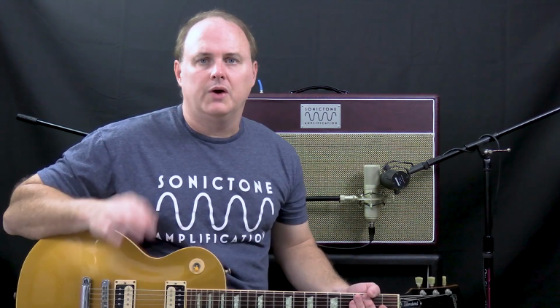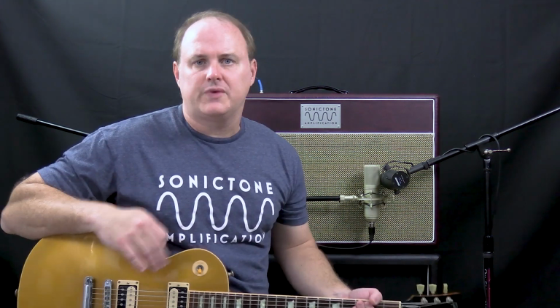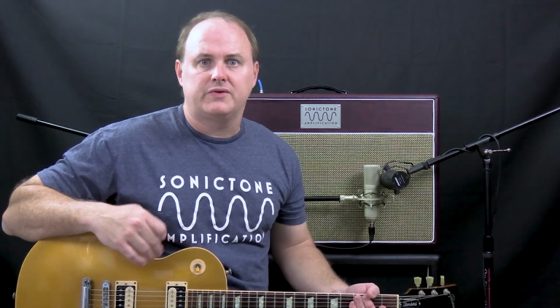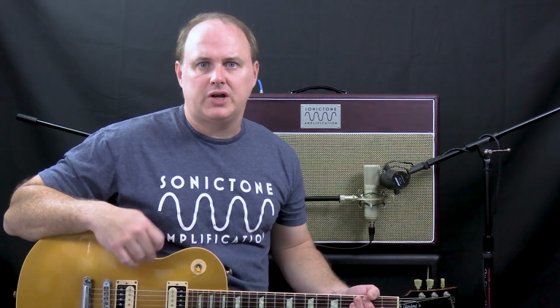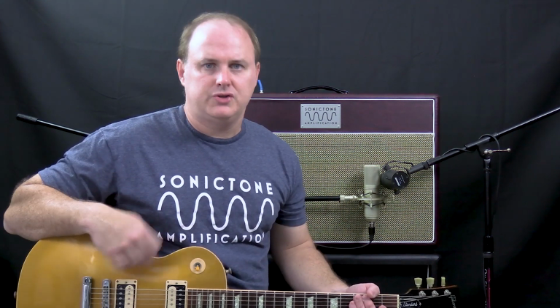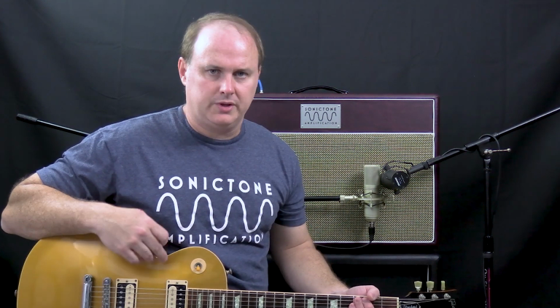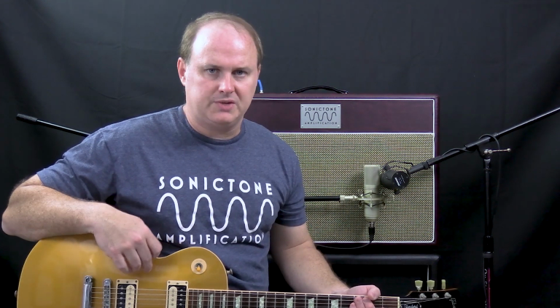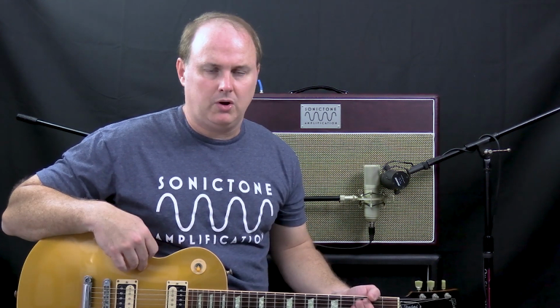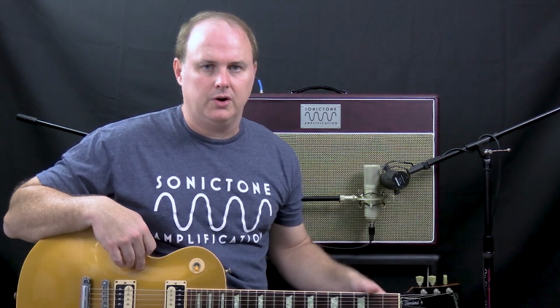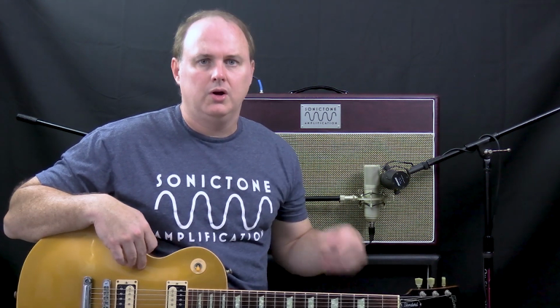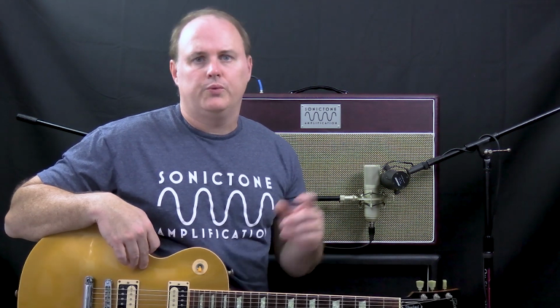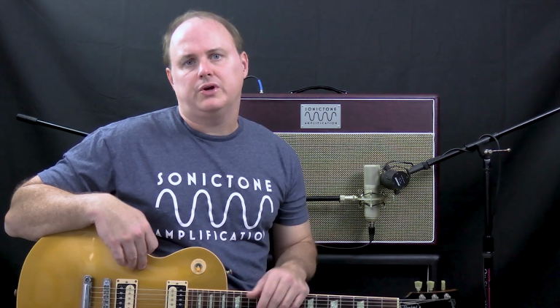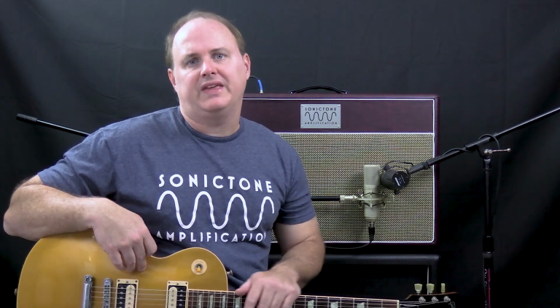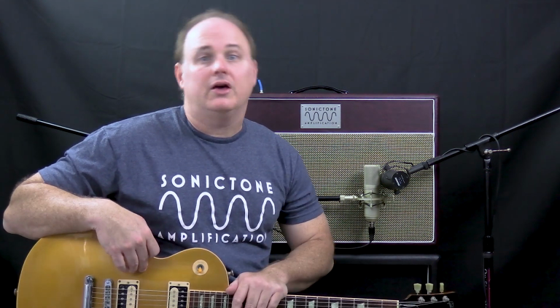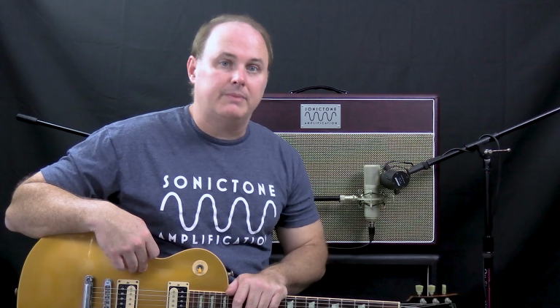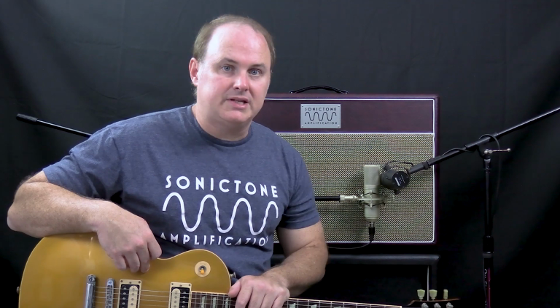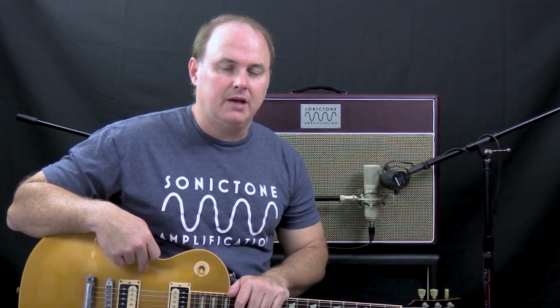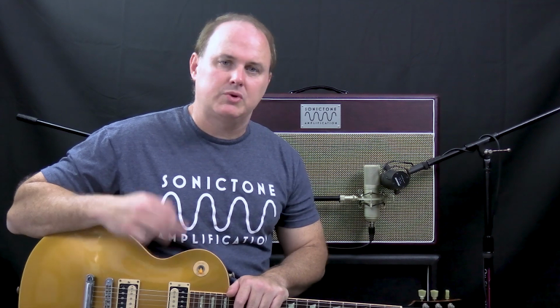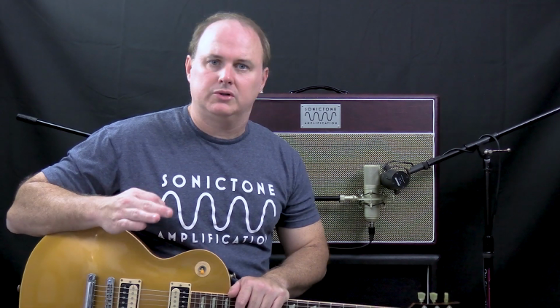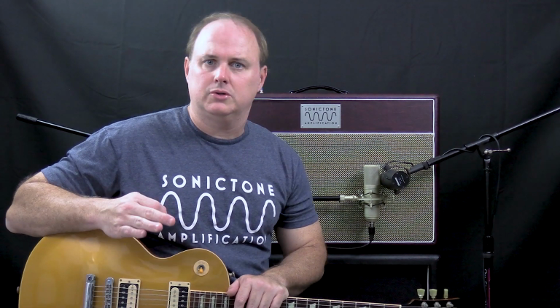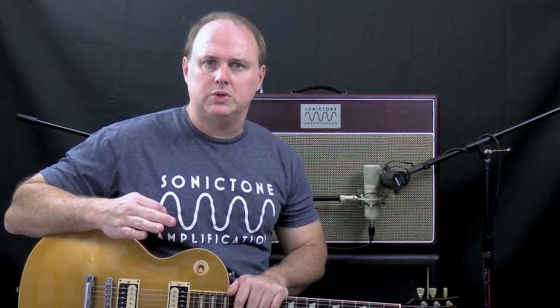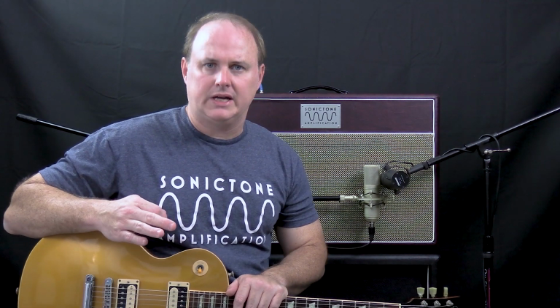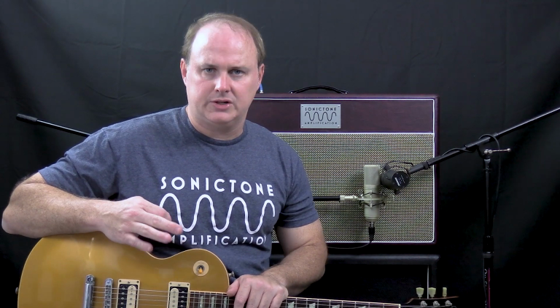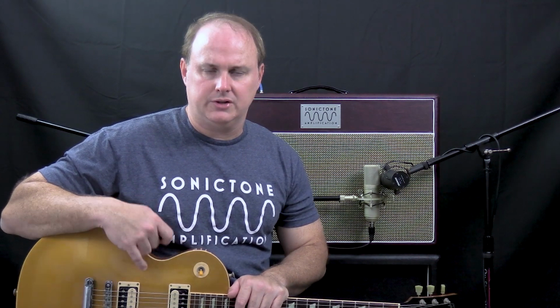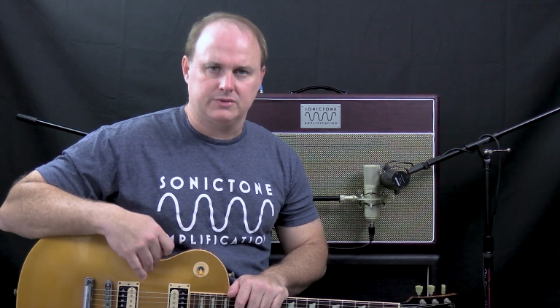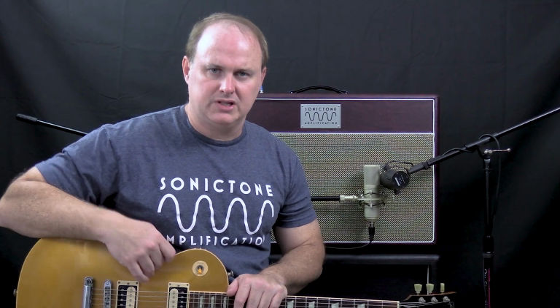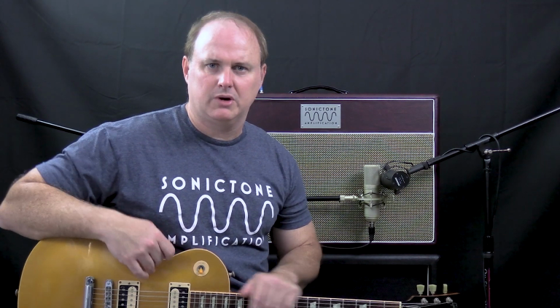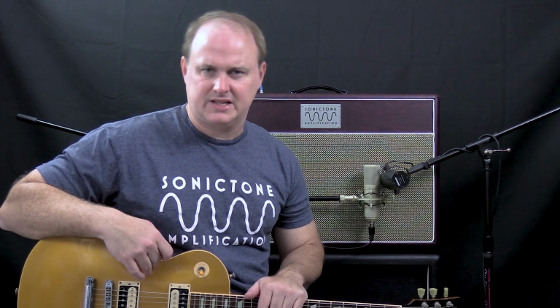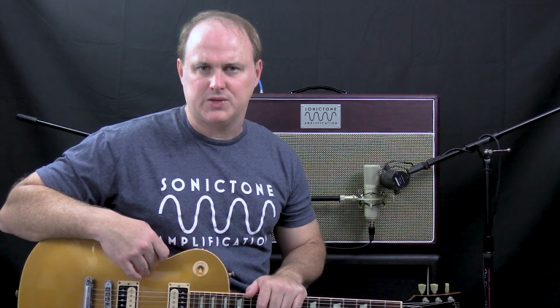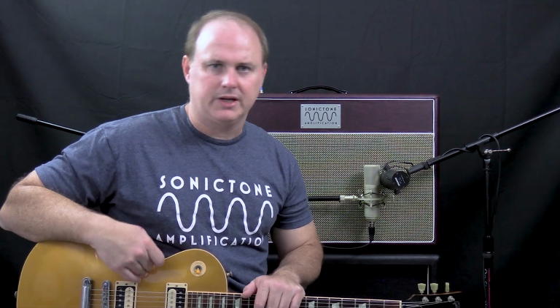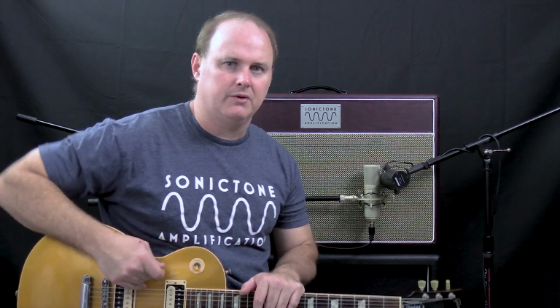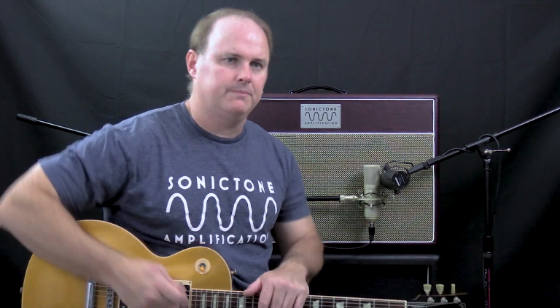Alright, we switched over to channel 2 with the Les Paul. We still have the gain on about 10, but we're still on the cool setting on channel 2. So let's see what kind of sounds we can get out of it.